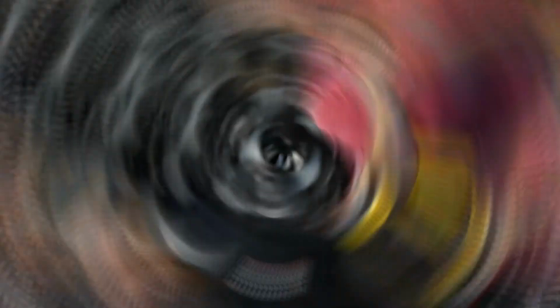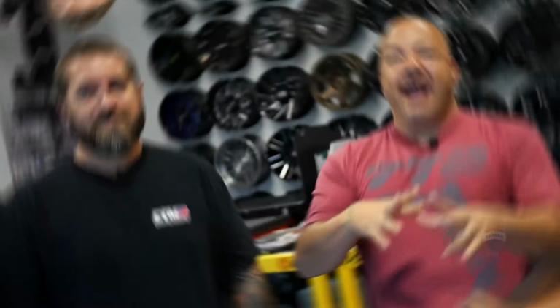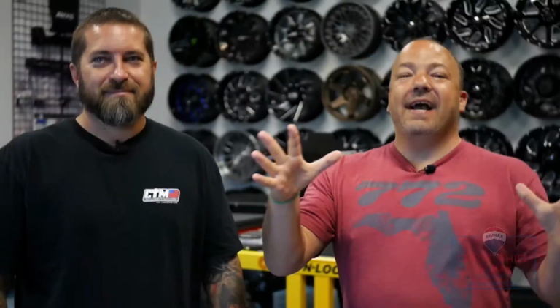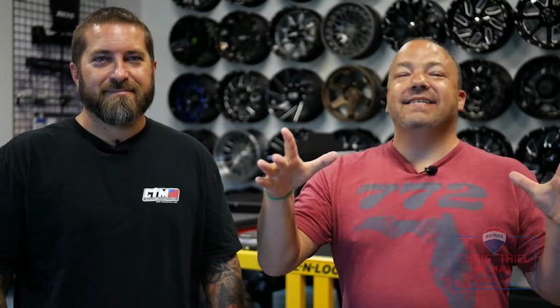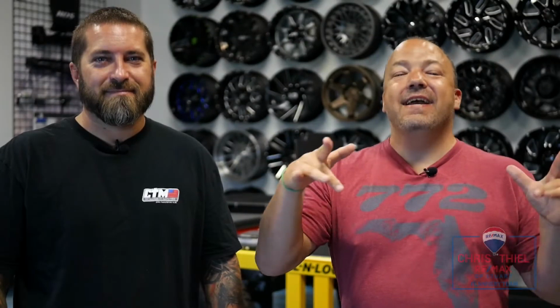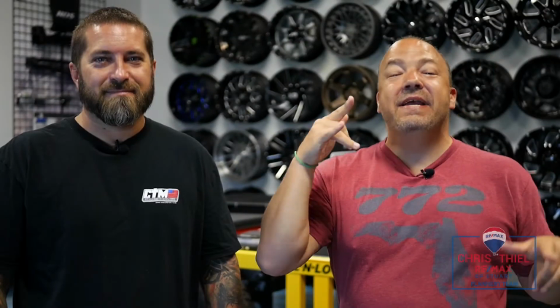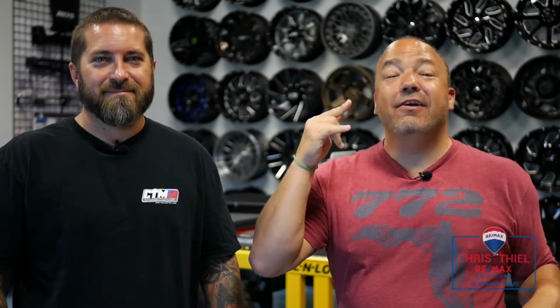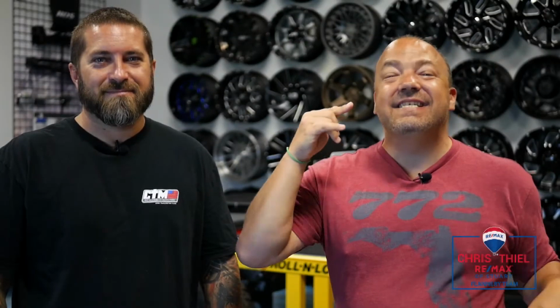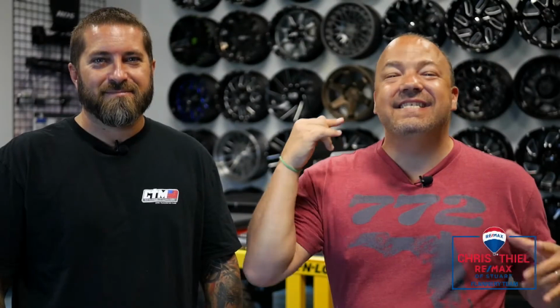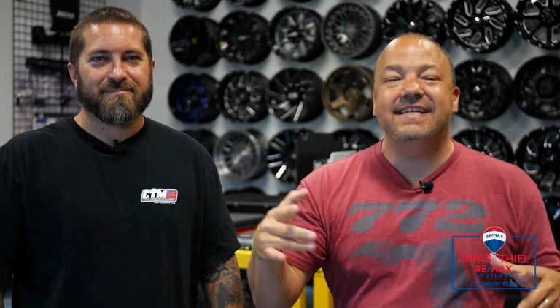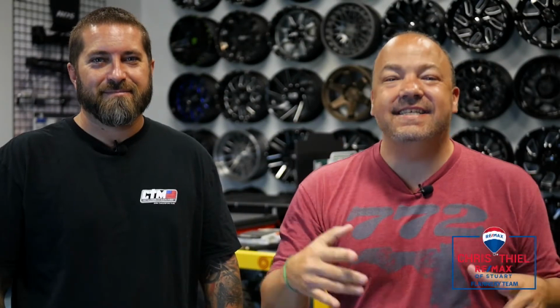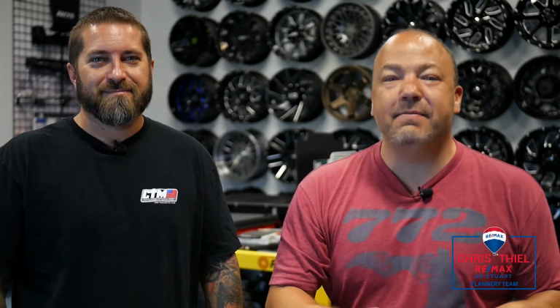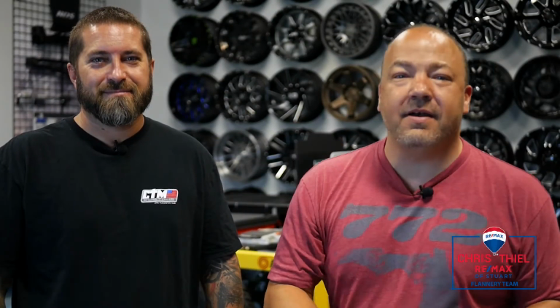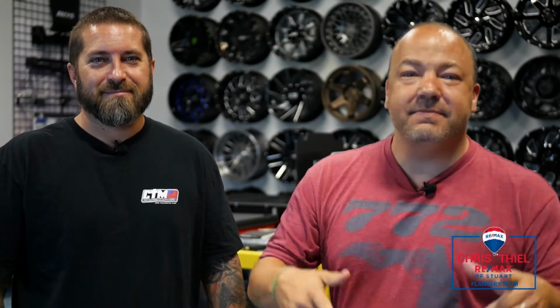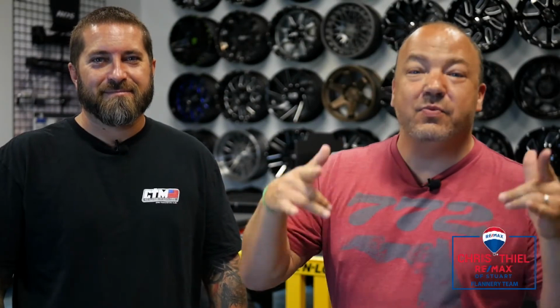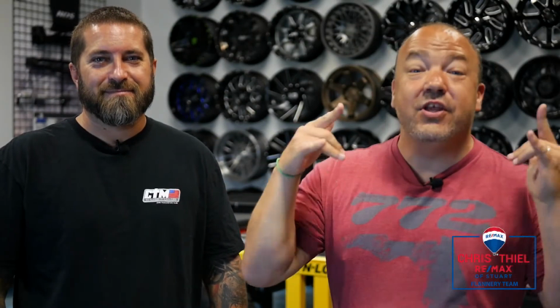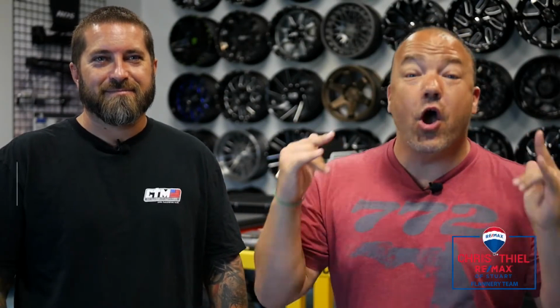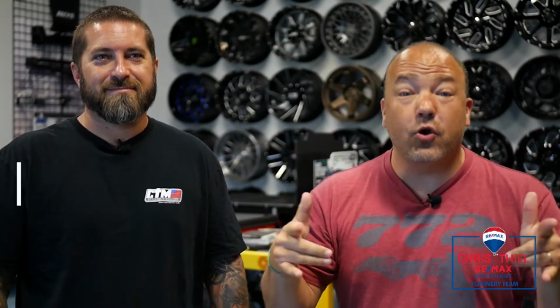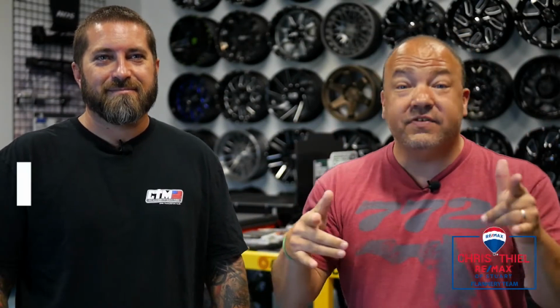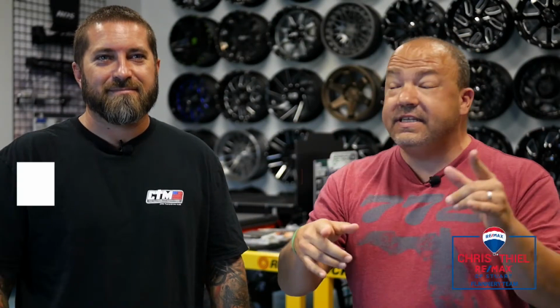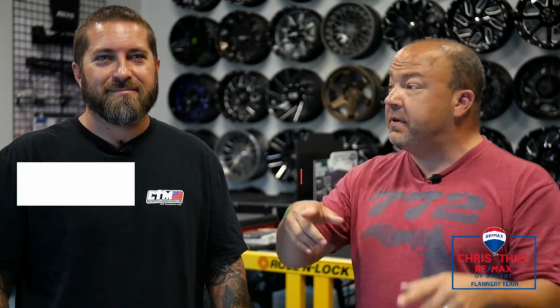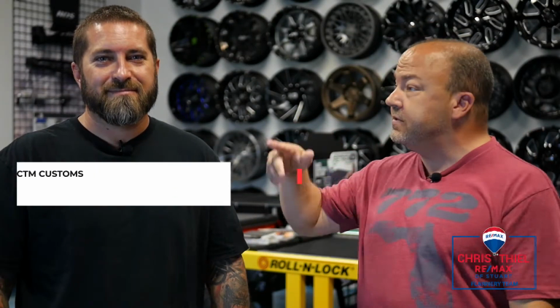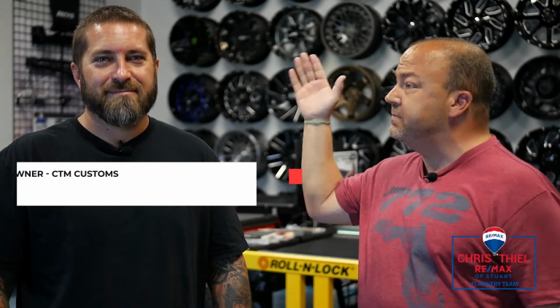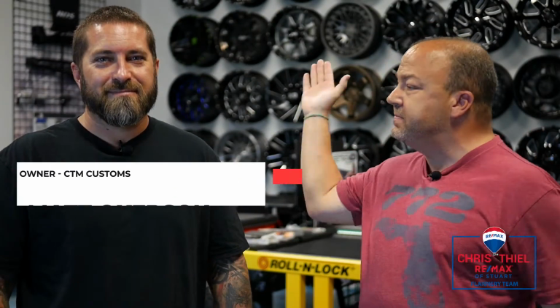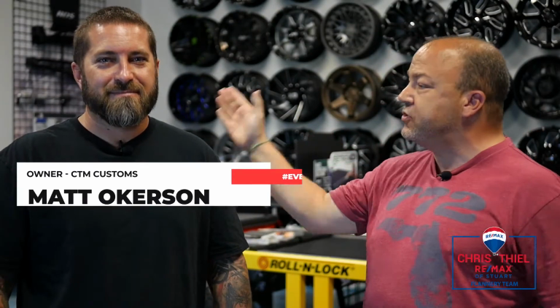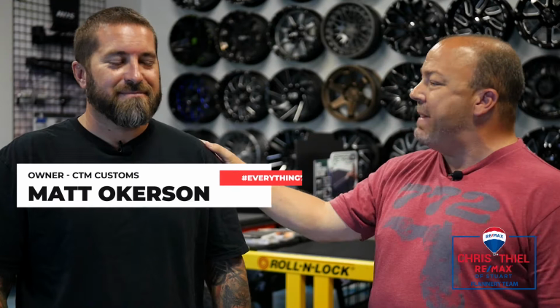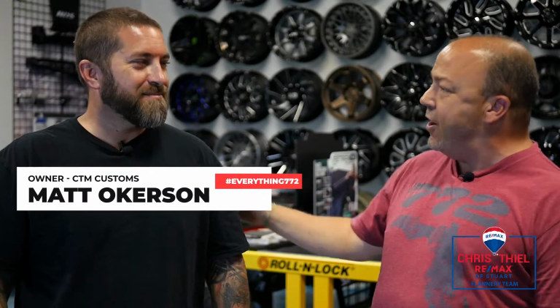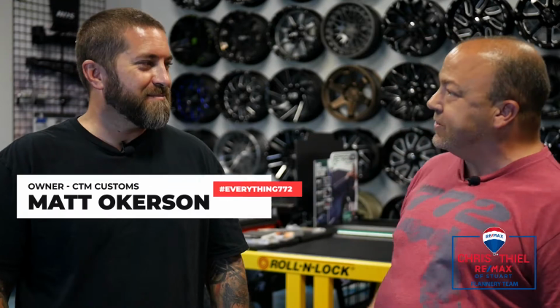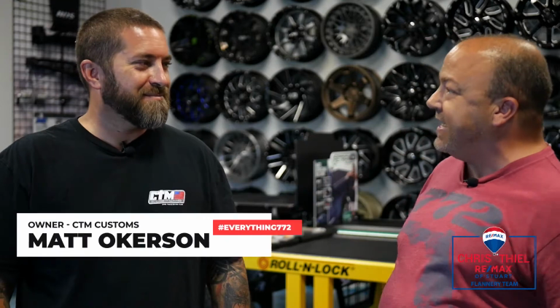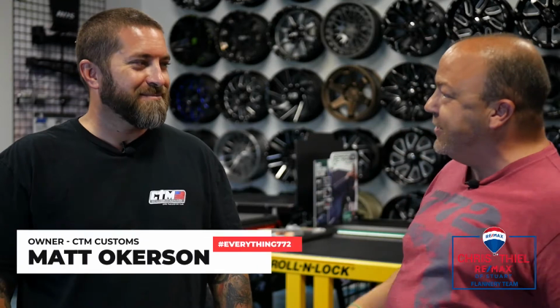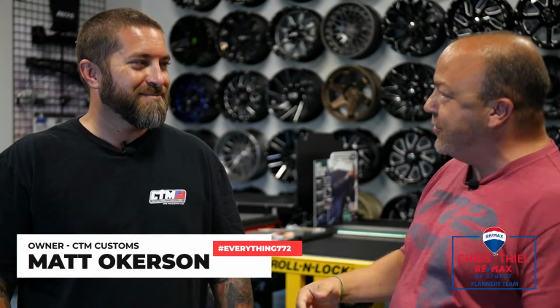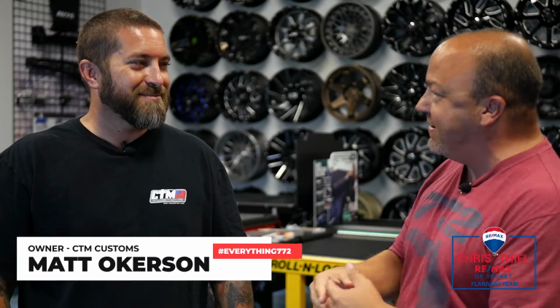Hey guys, I am here at CTM Customs with the owner of CTM Customs, Mr. Matt Oakerson. How are you doing, man?